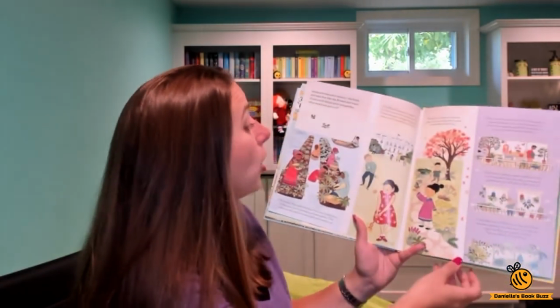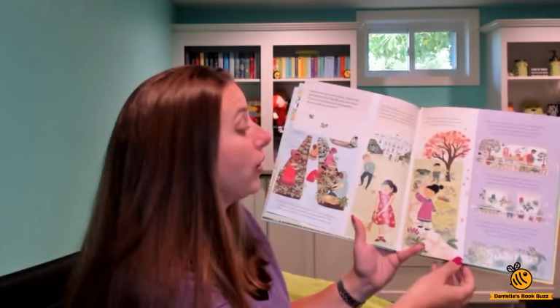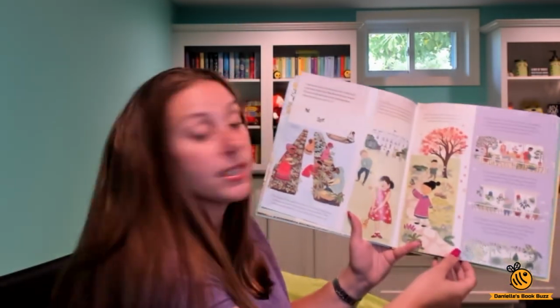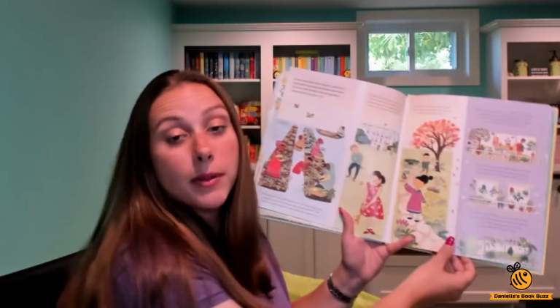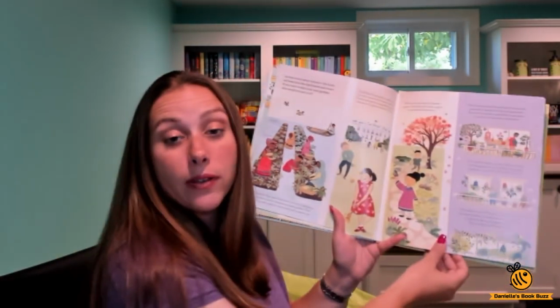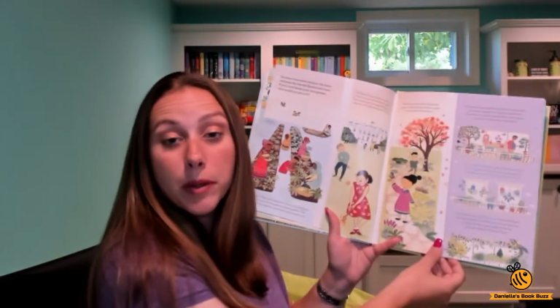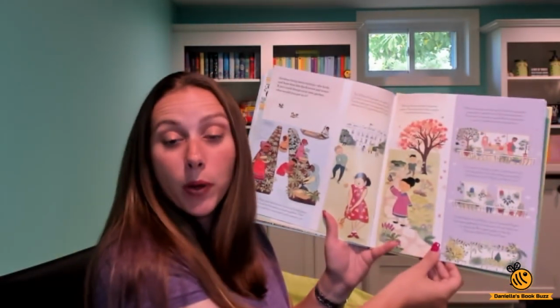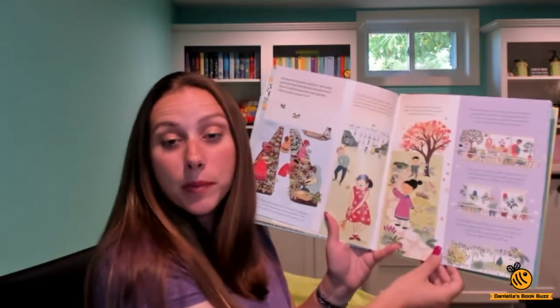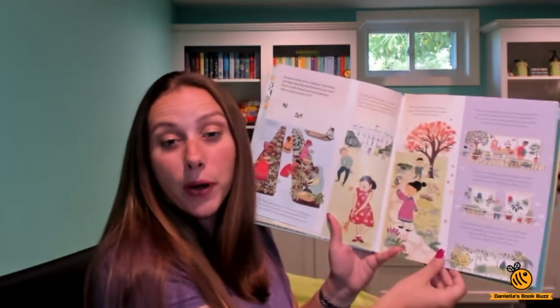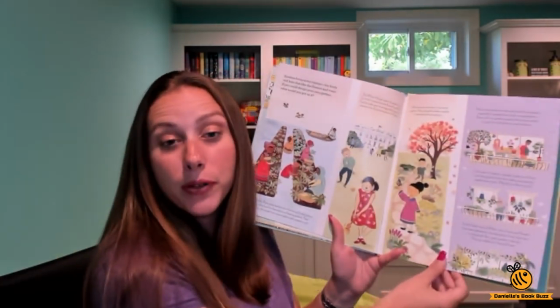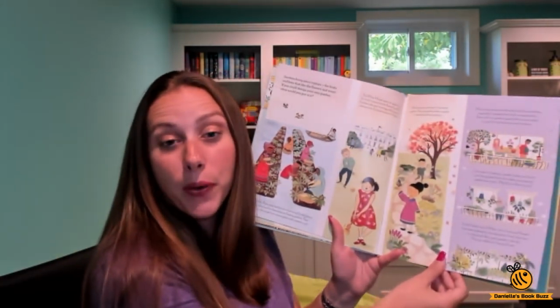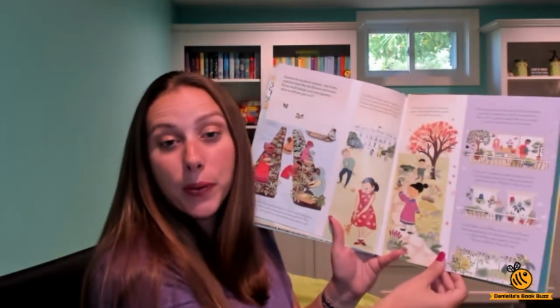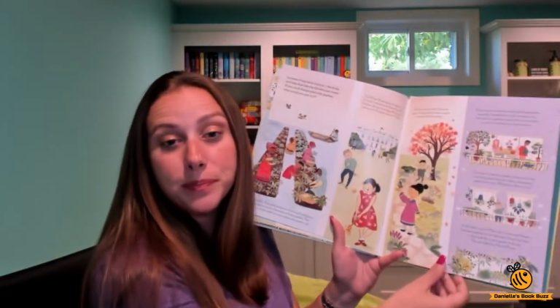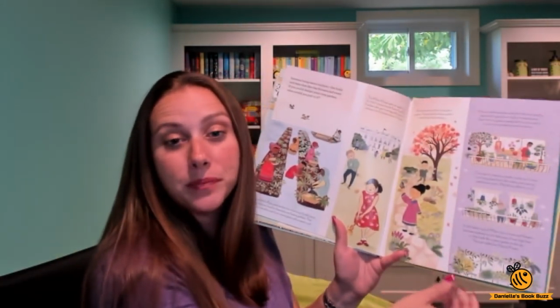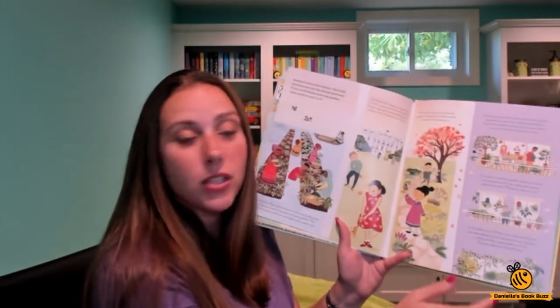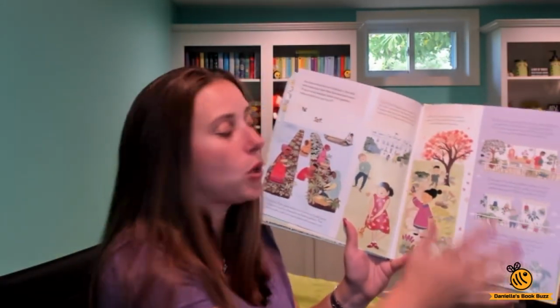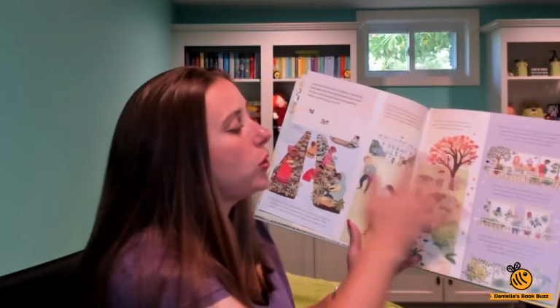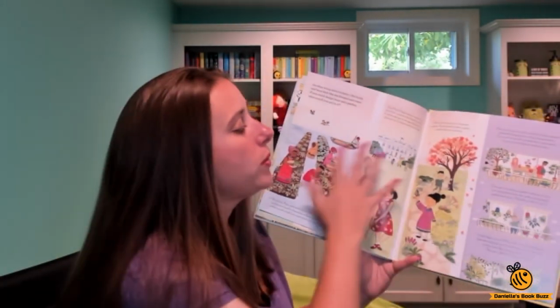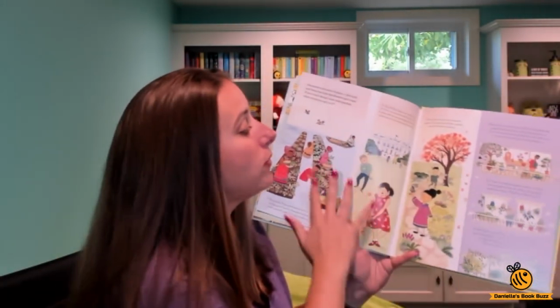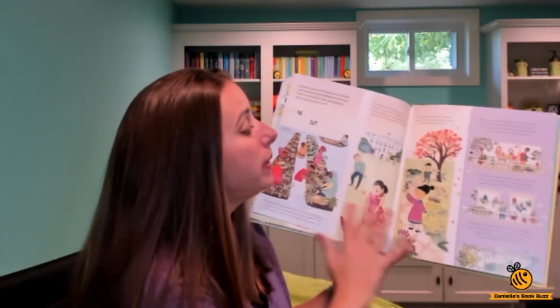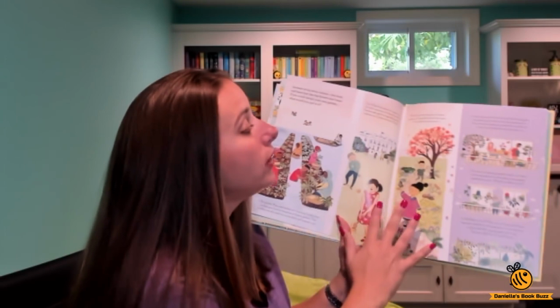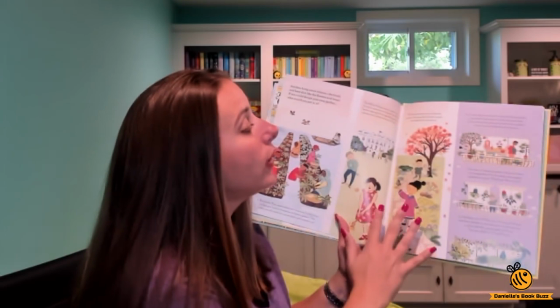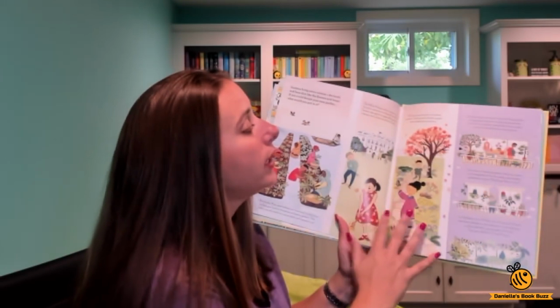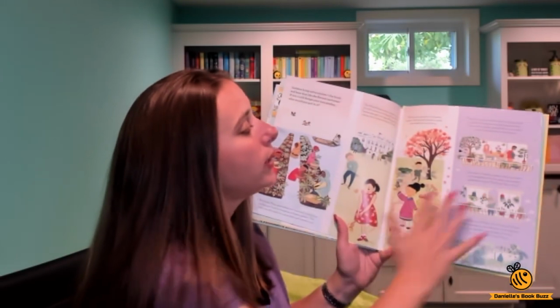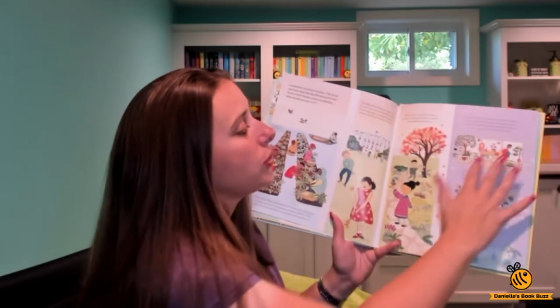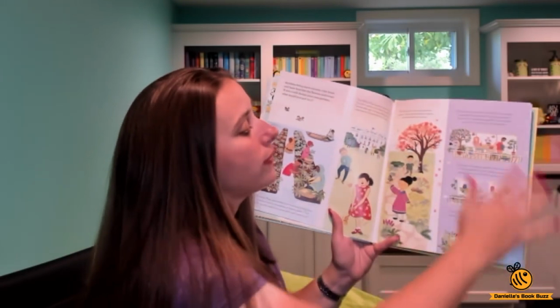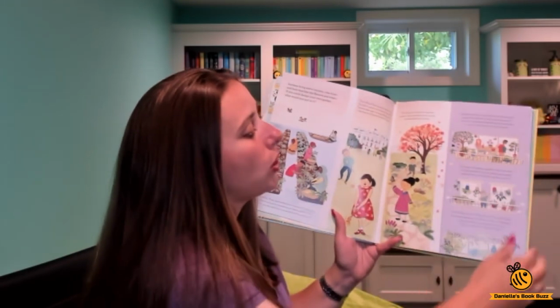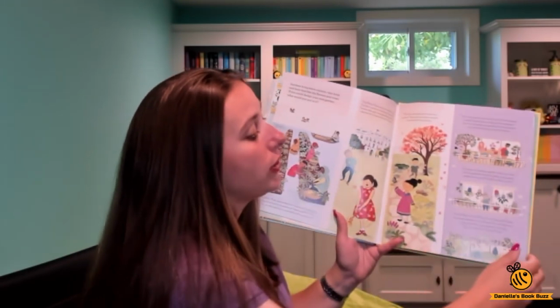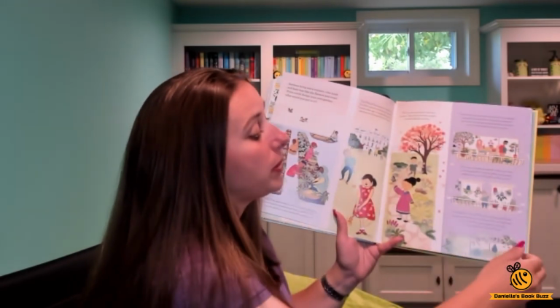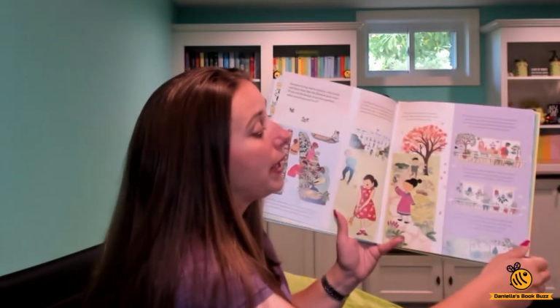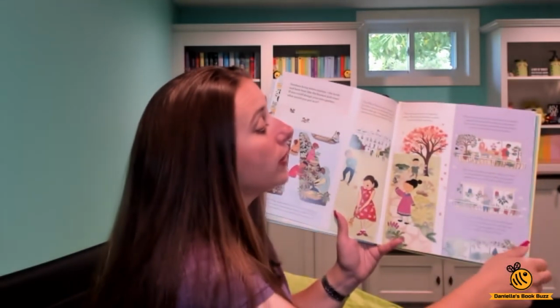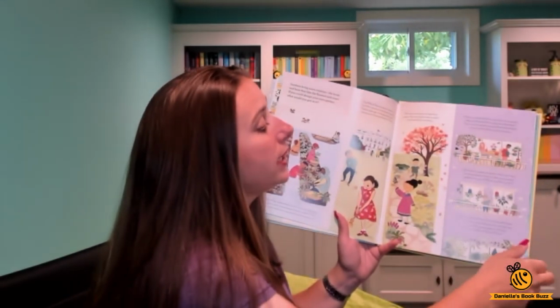Gardens can be a very important part of your home, so you can have a big garden or you can have a garden on a balcony.